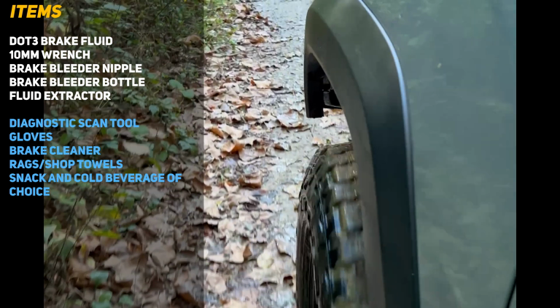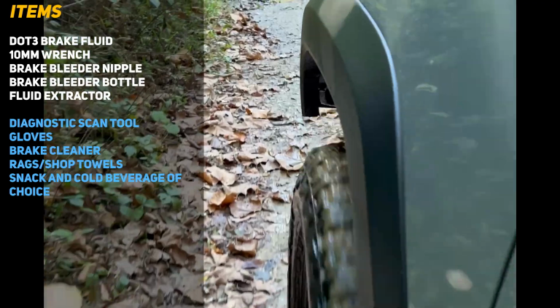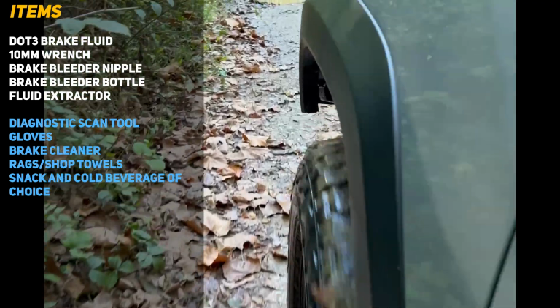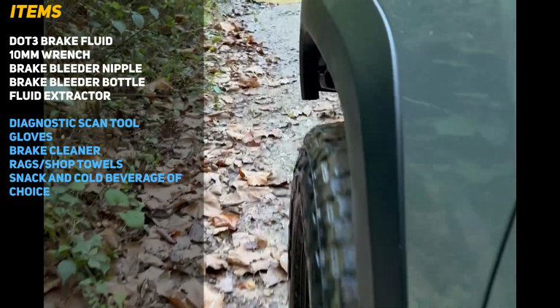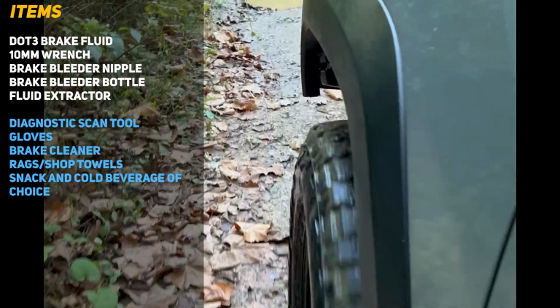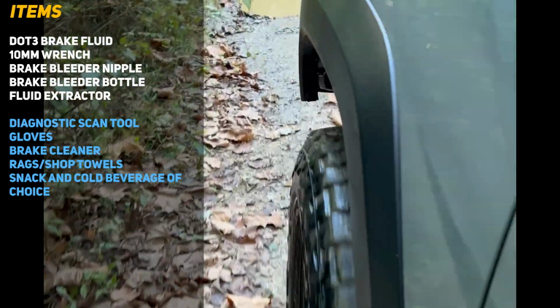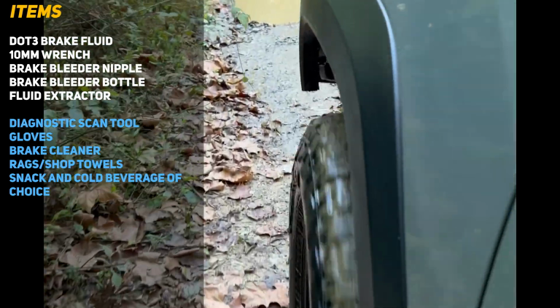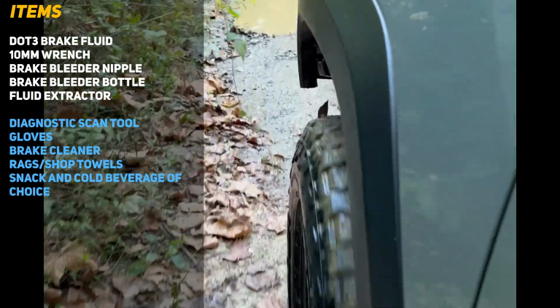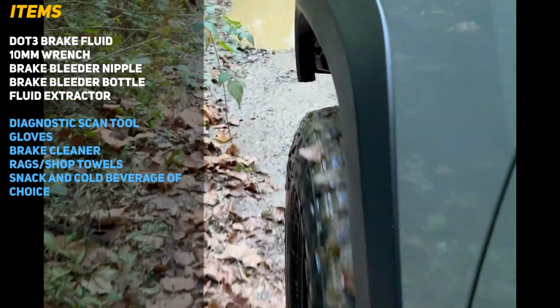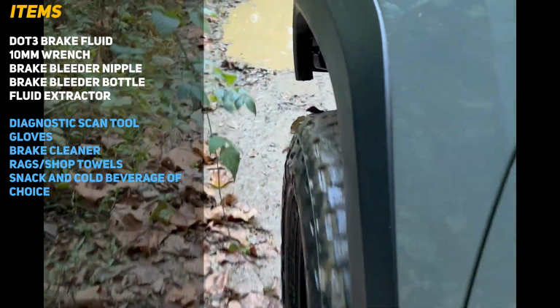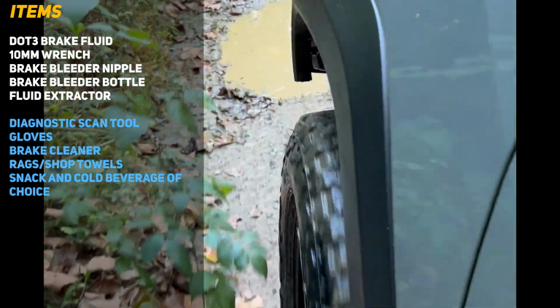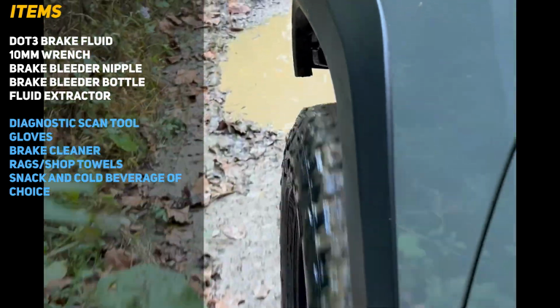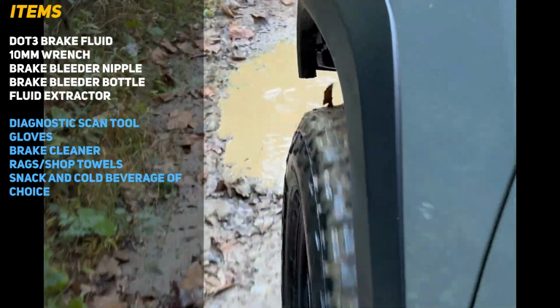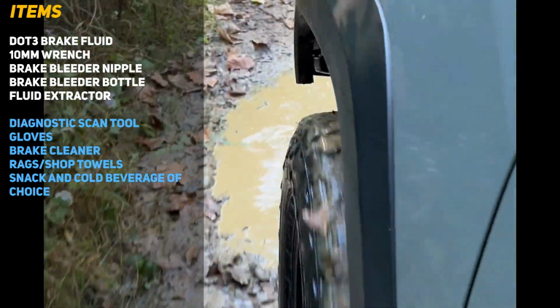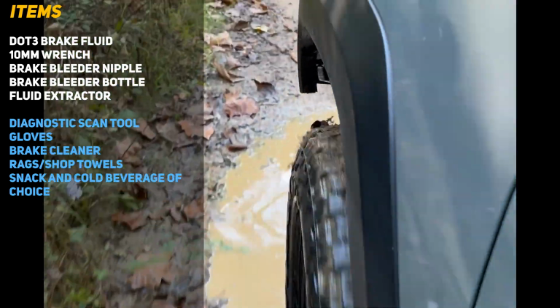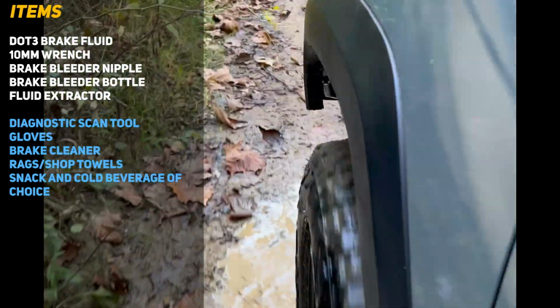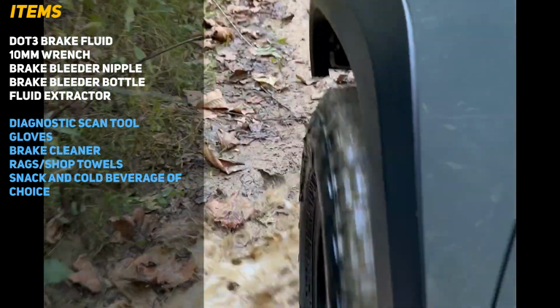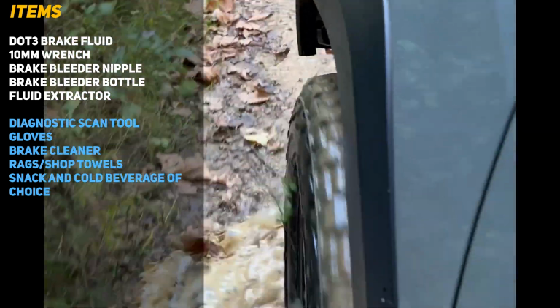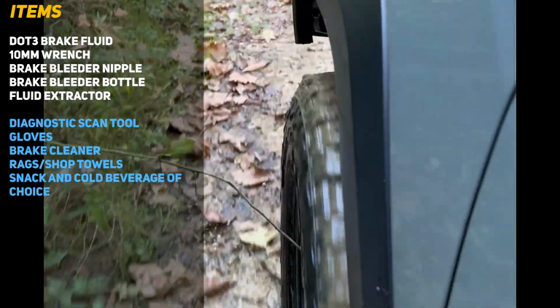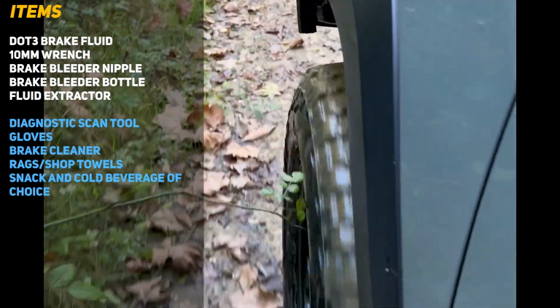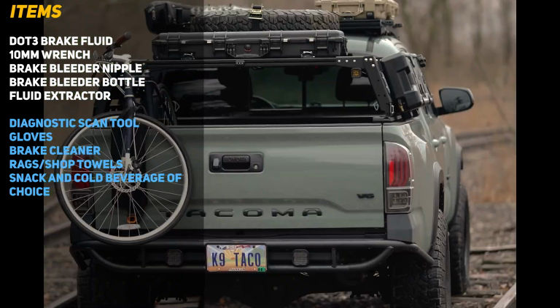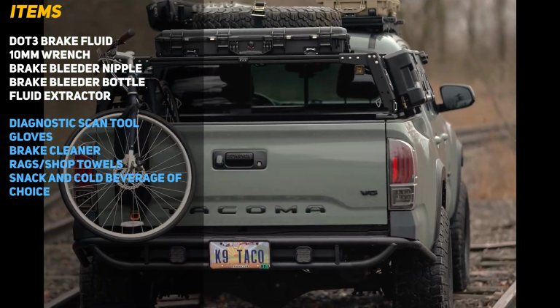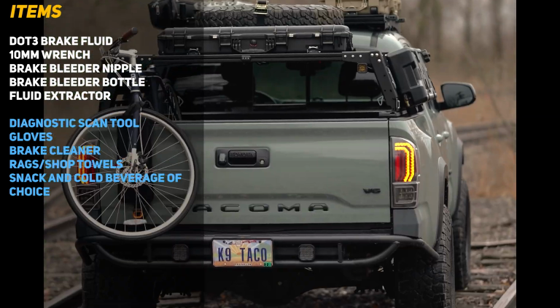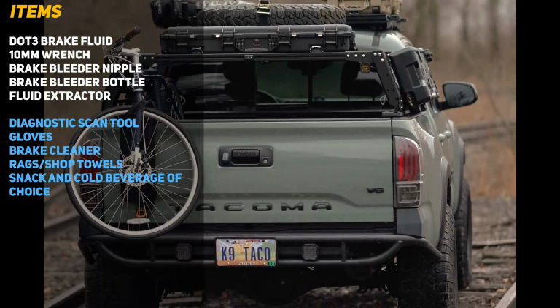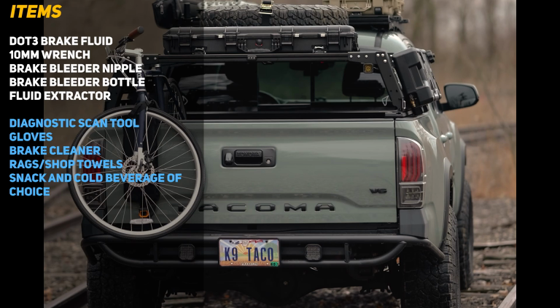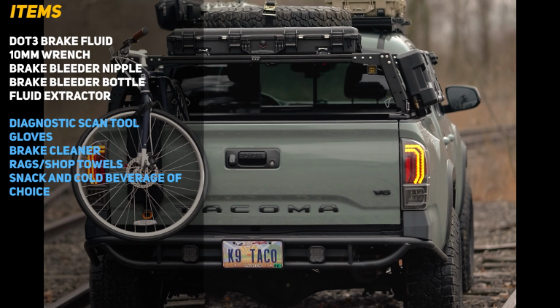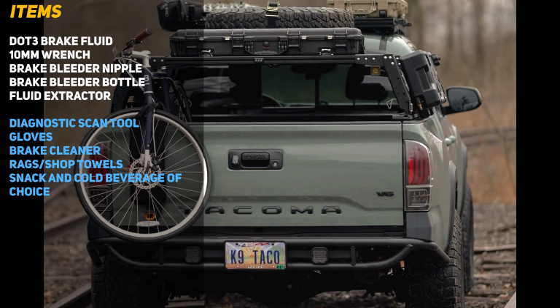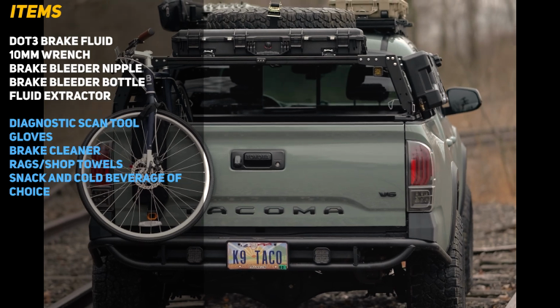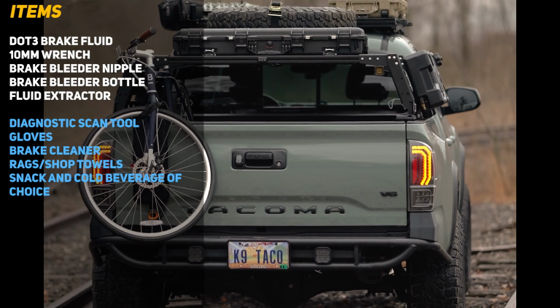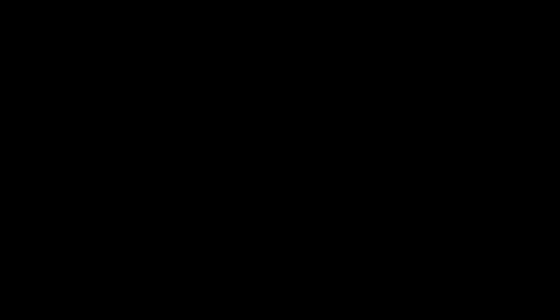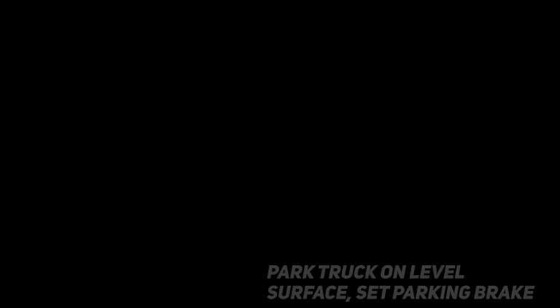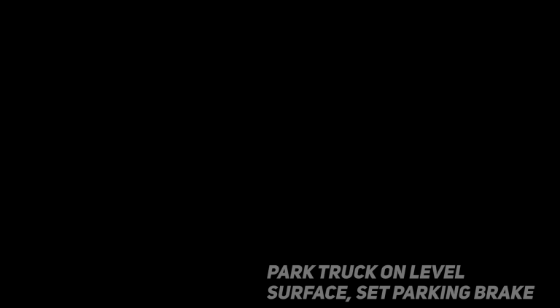Items in white are required and items in blue are recommended. I would highly advise gloves, brake cleaner, and towels for this because the brake fluid does make a mess.